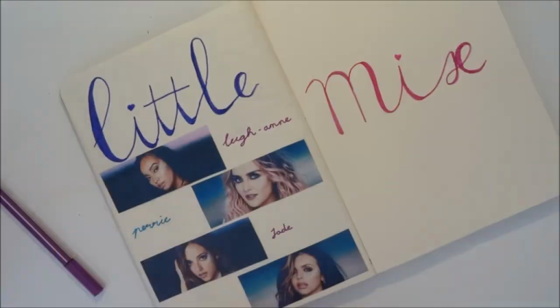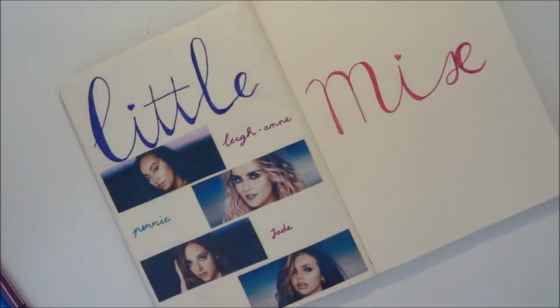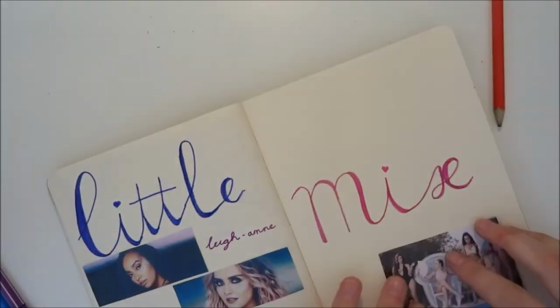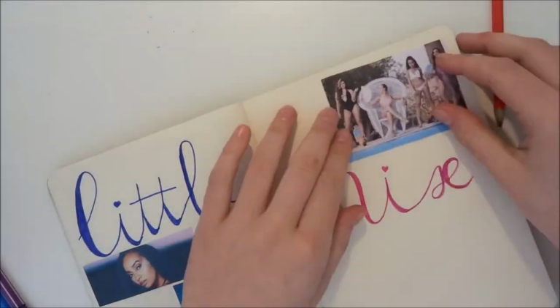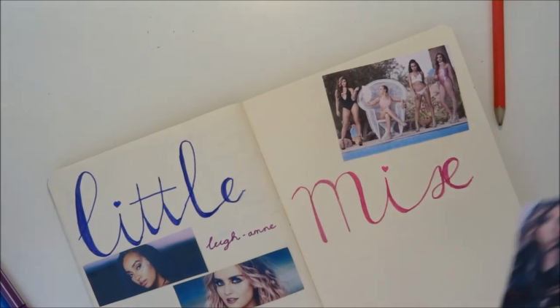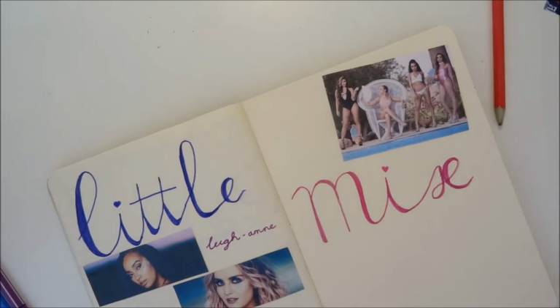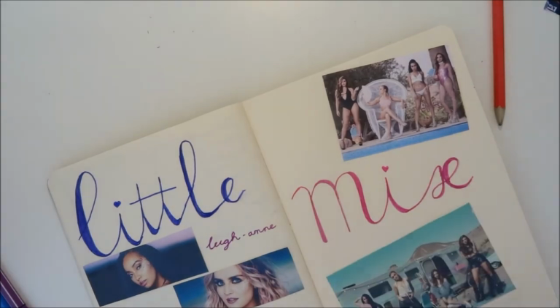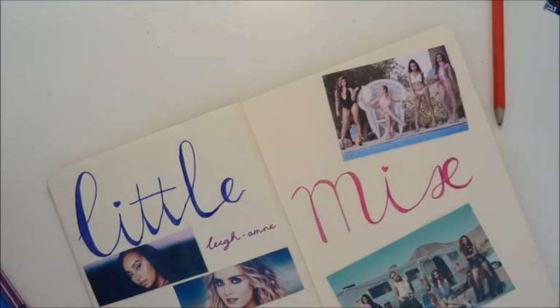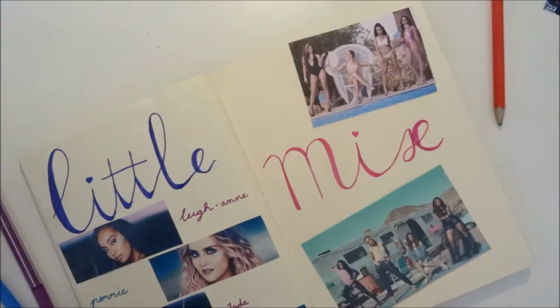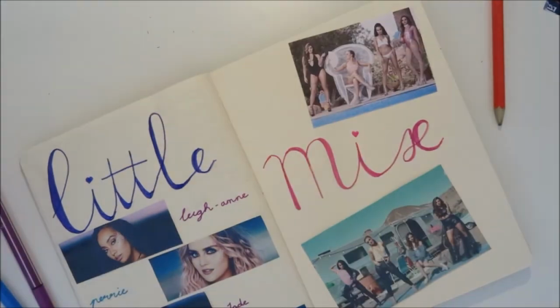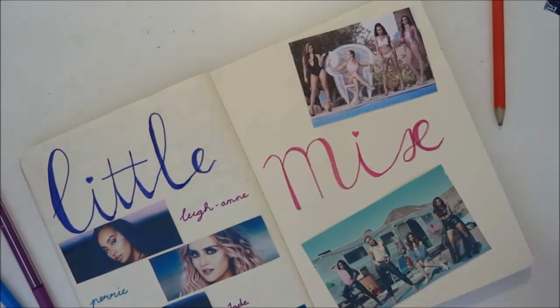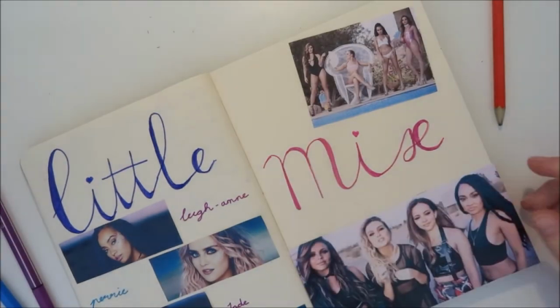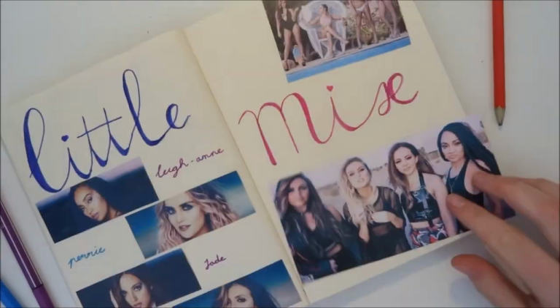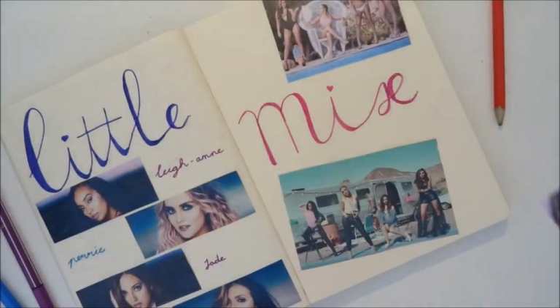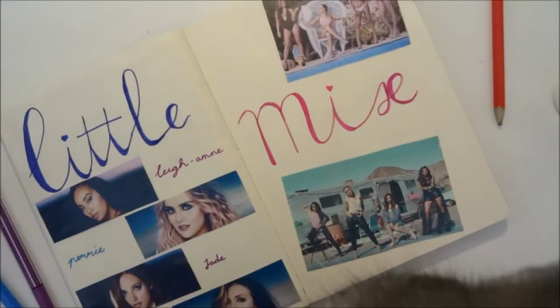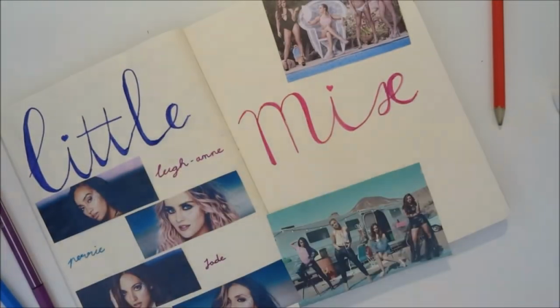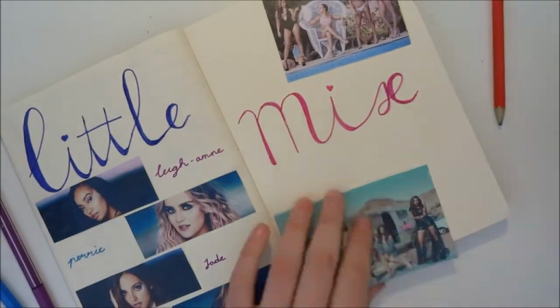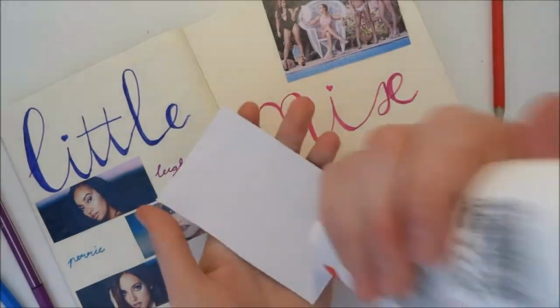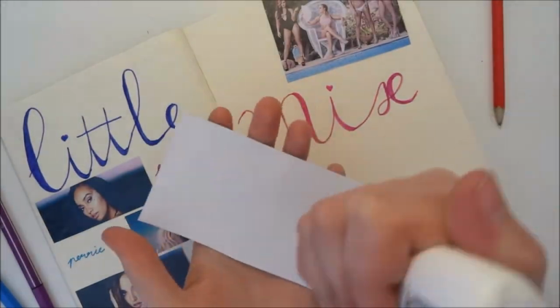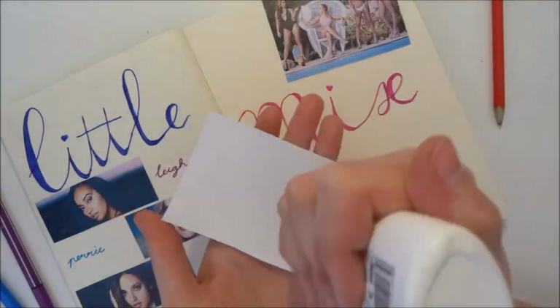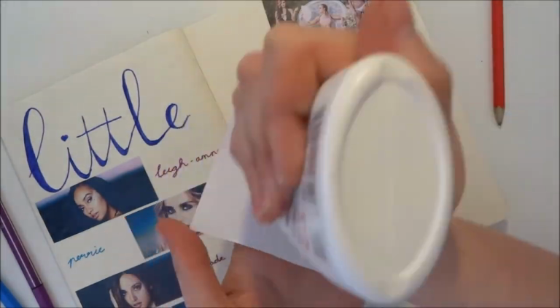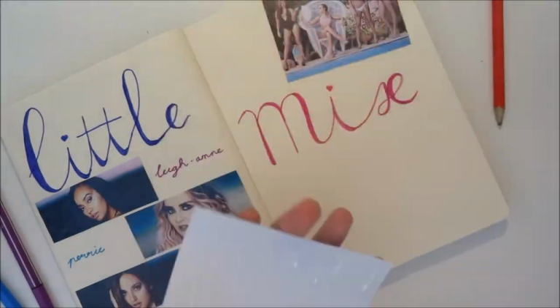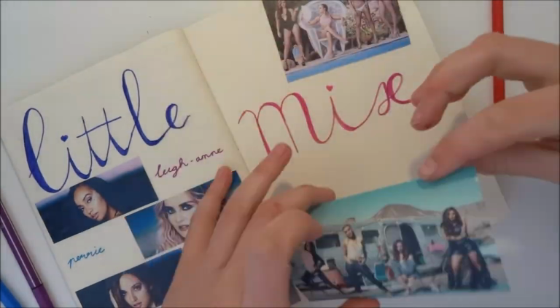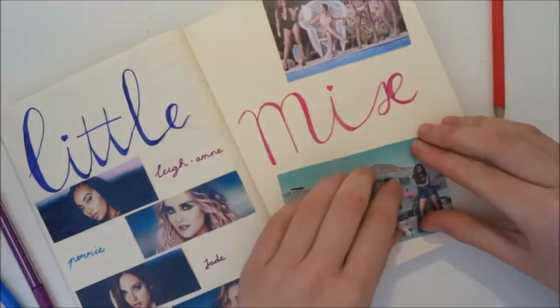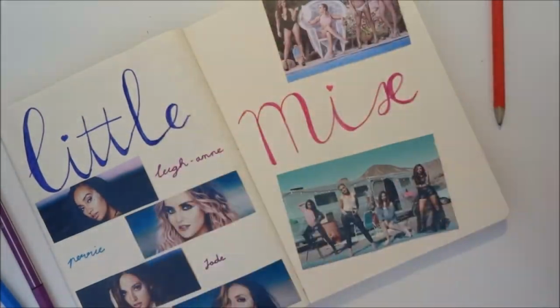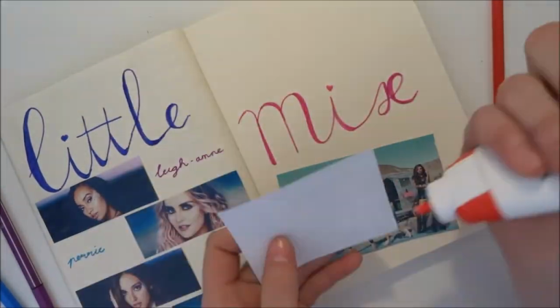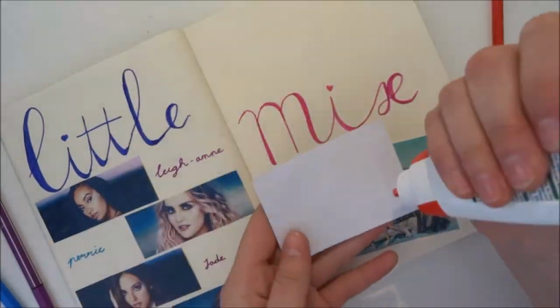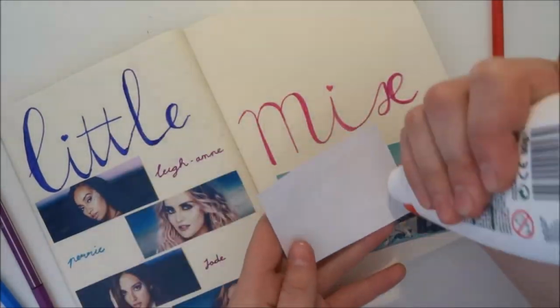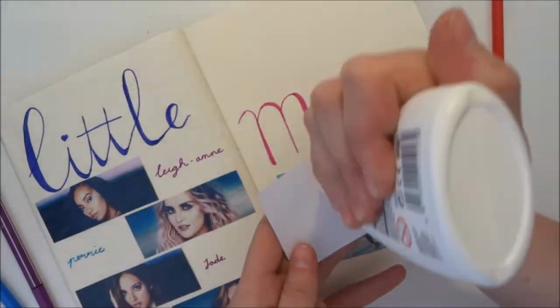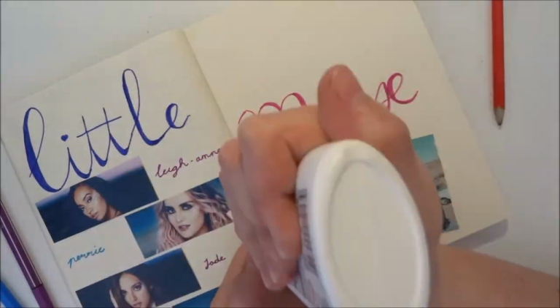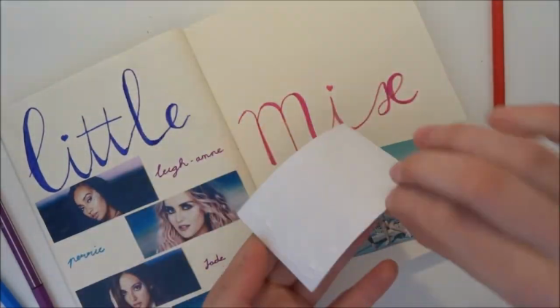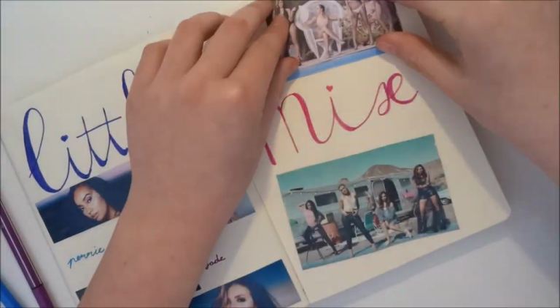On the other side I put the other two pictures above and underneath the word 'Mix', and to finish it all I drew a heart.